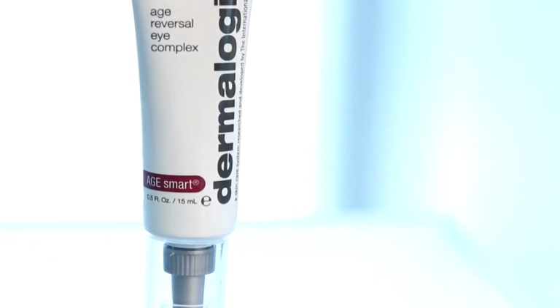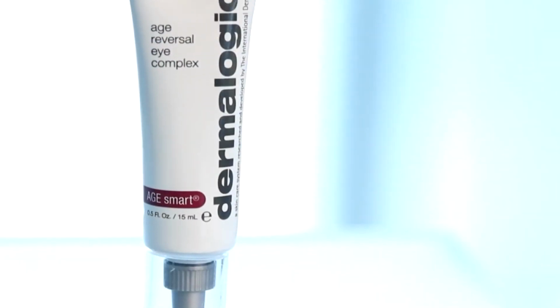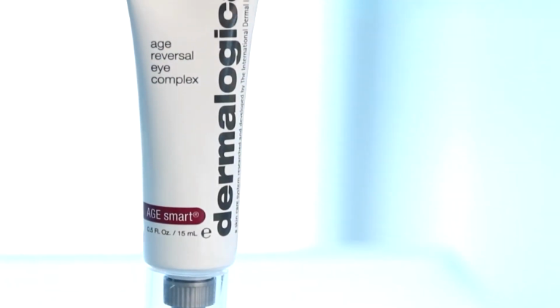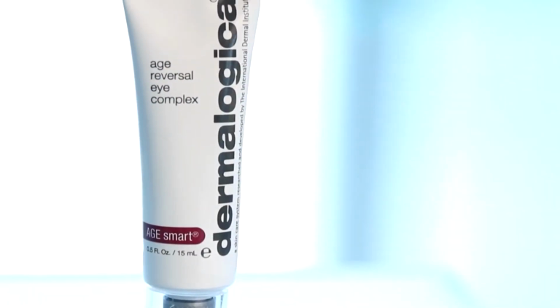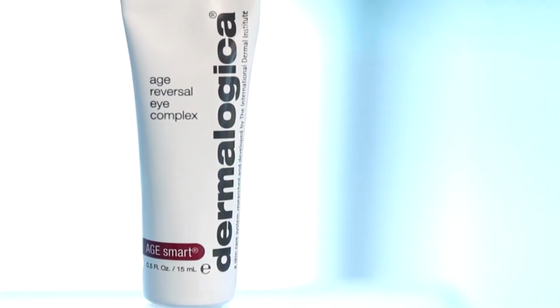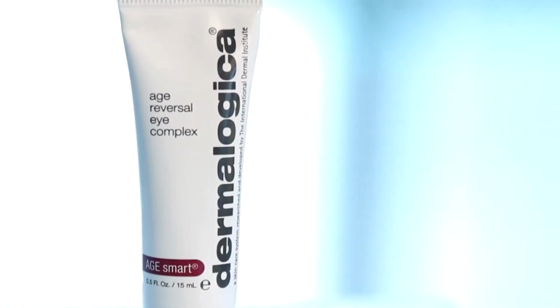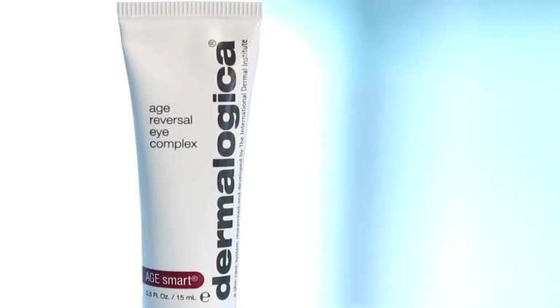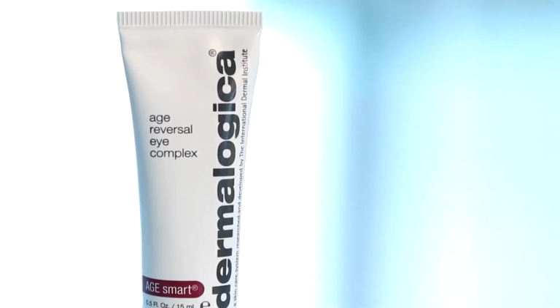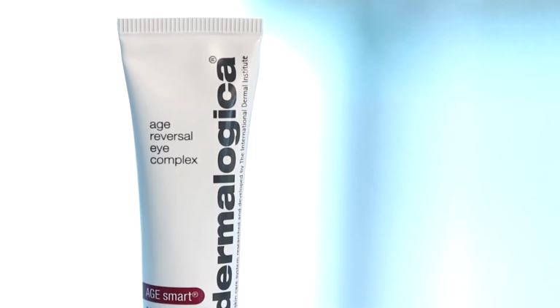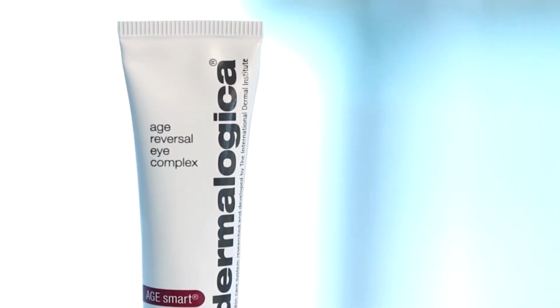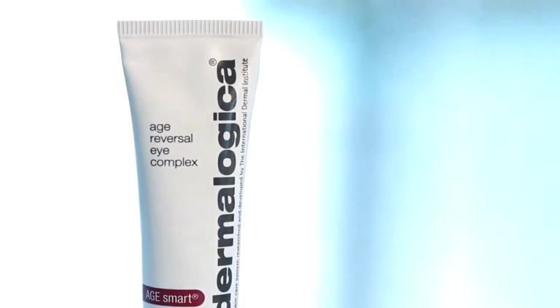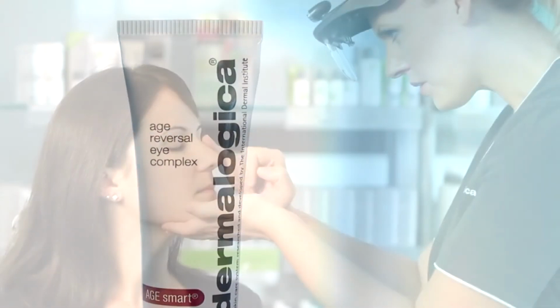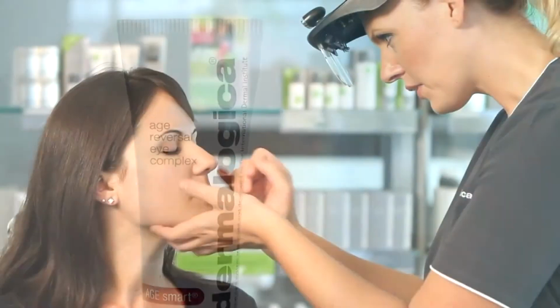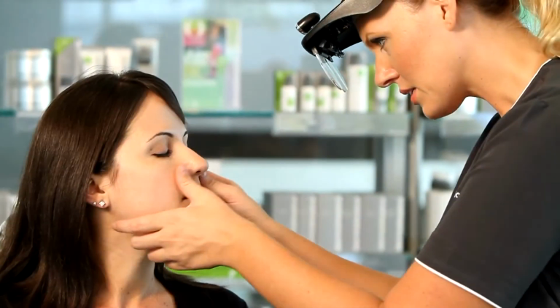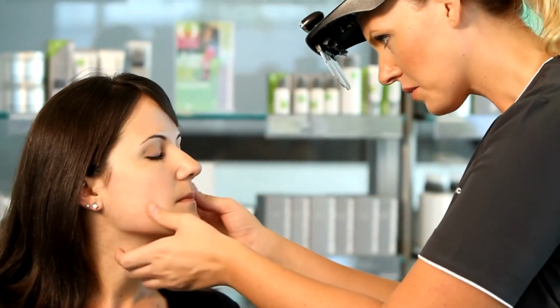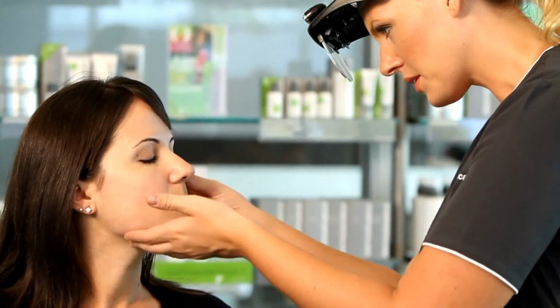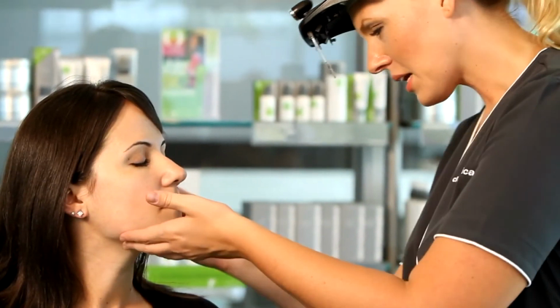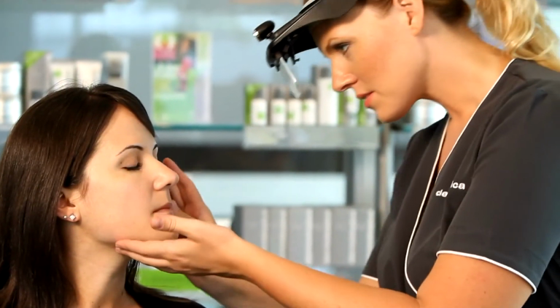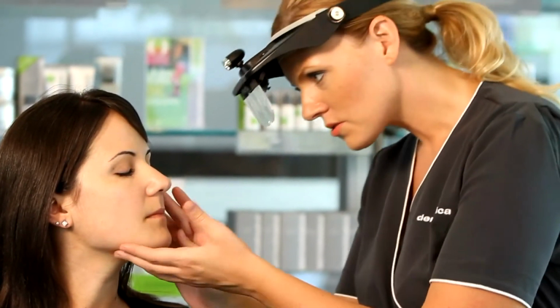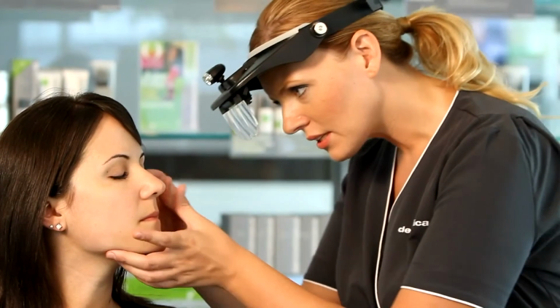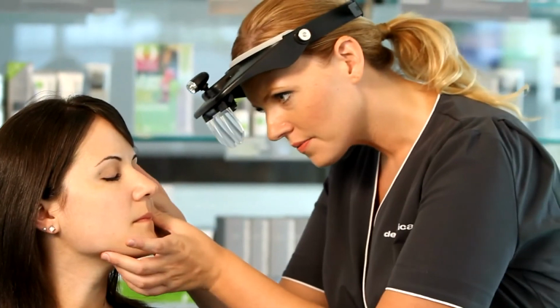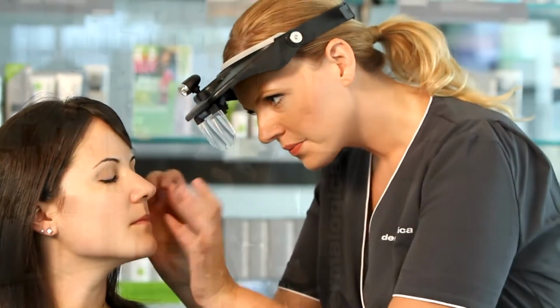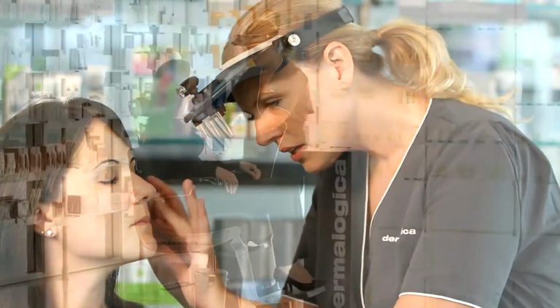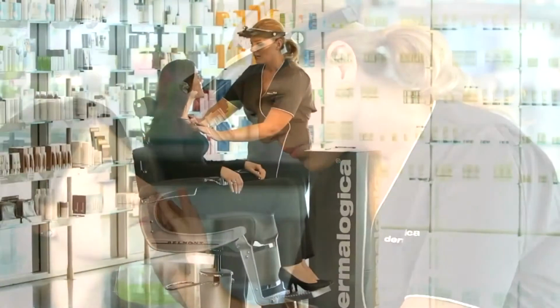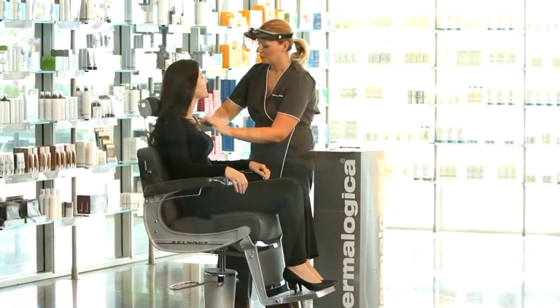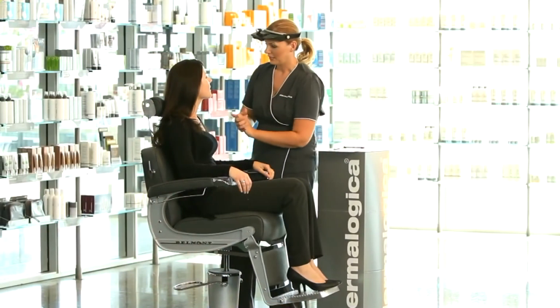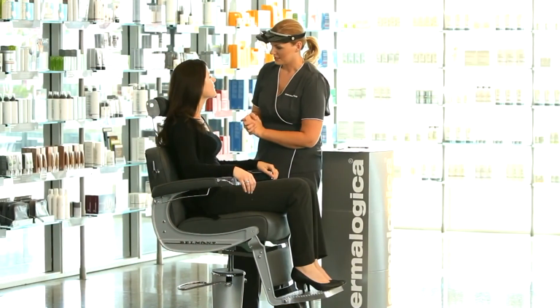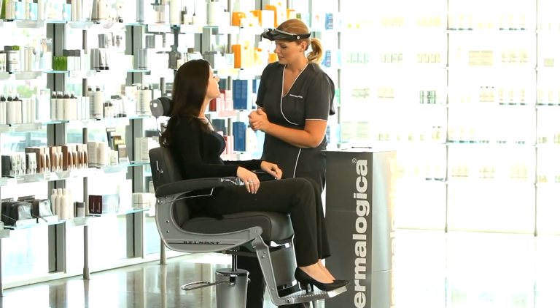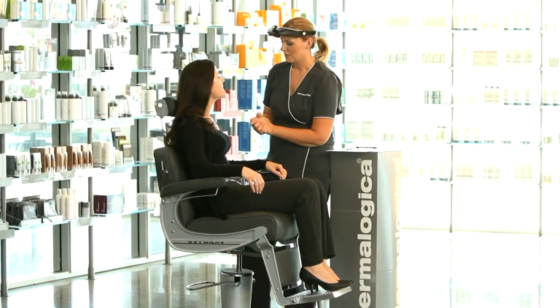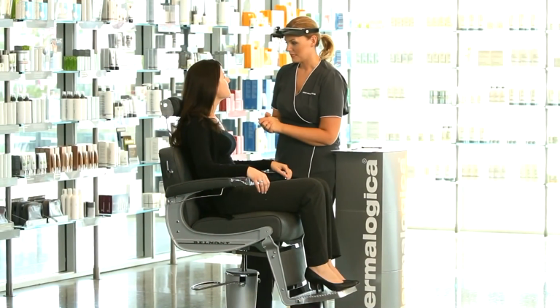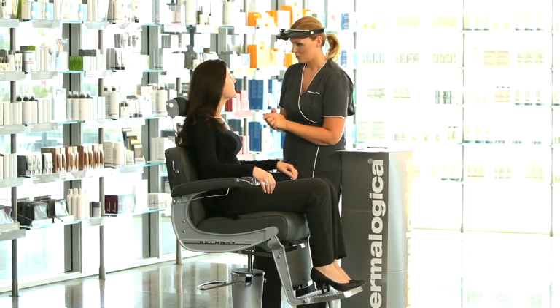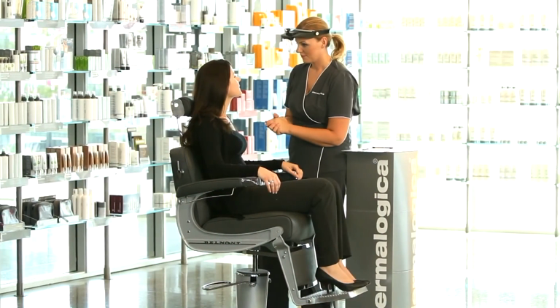Visit your local Dermalogica skin center to find Age Reversal Eye Complex and receive a personalized Dermalogica face mapping skin analysis and your recommended products.